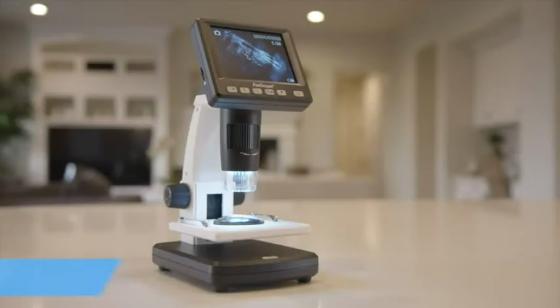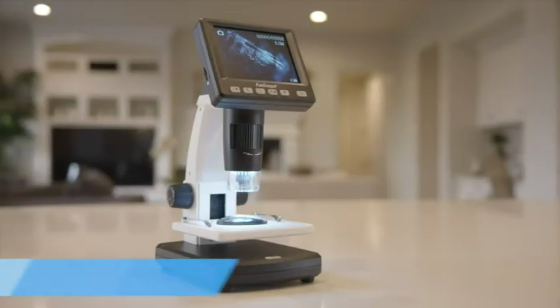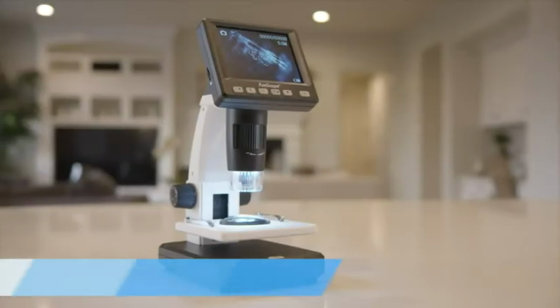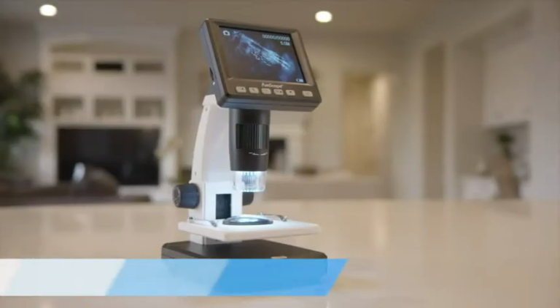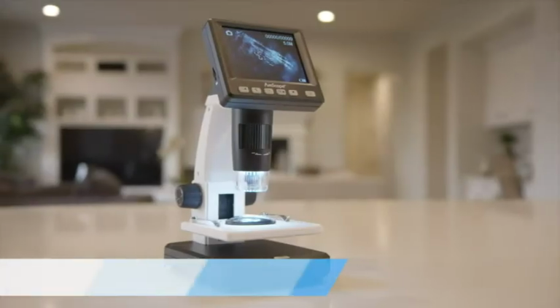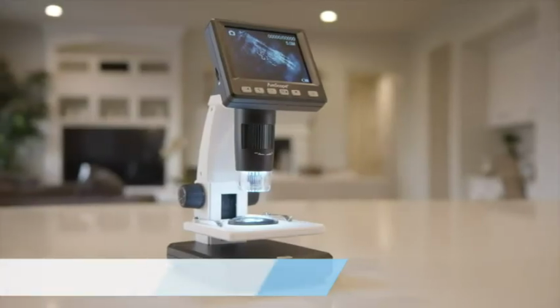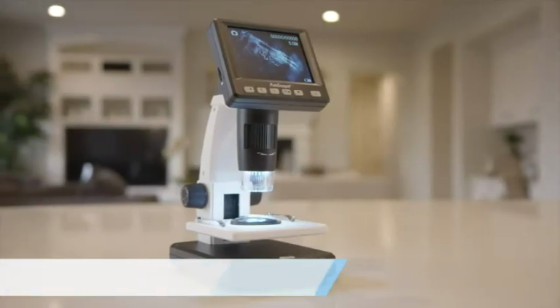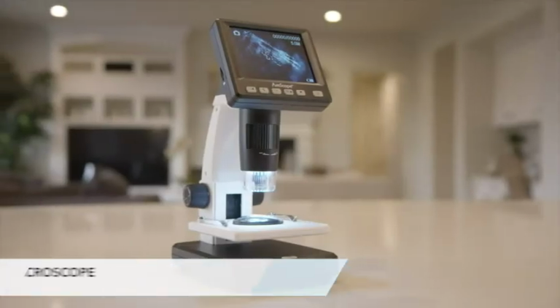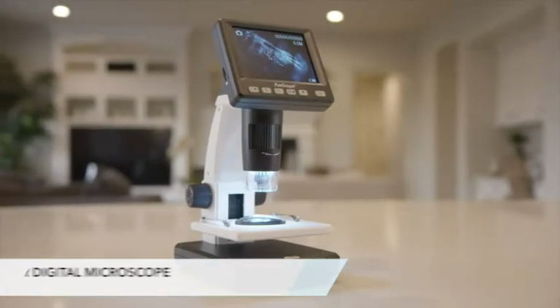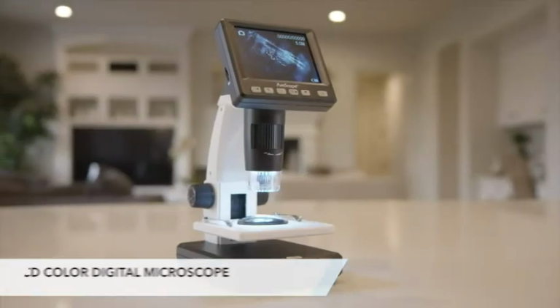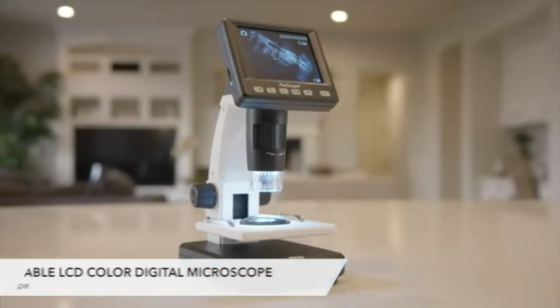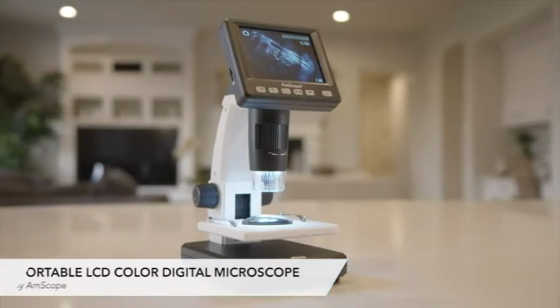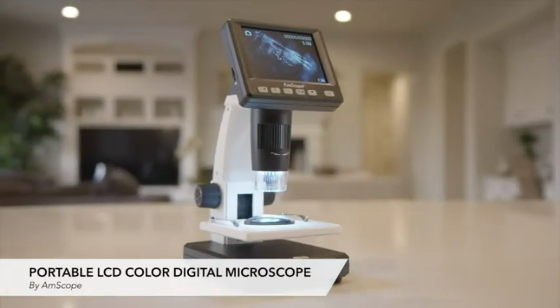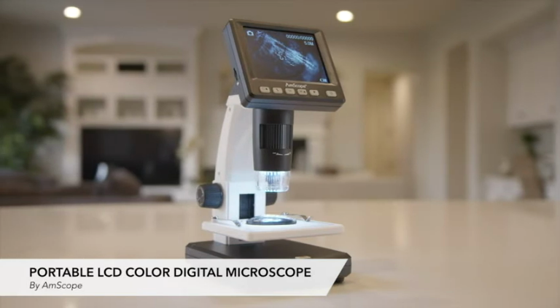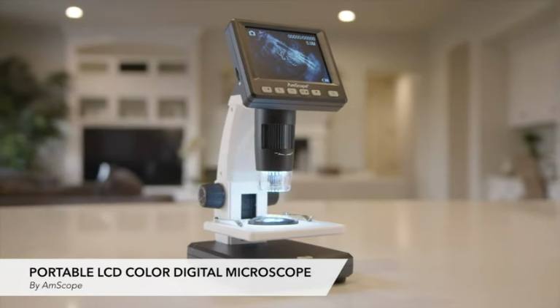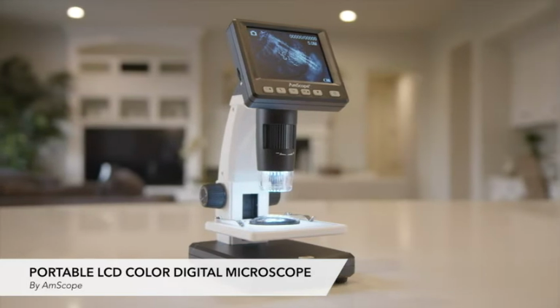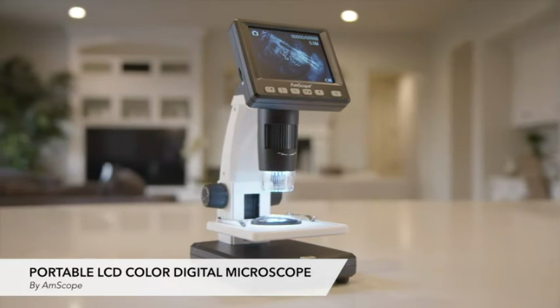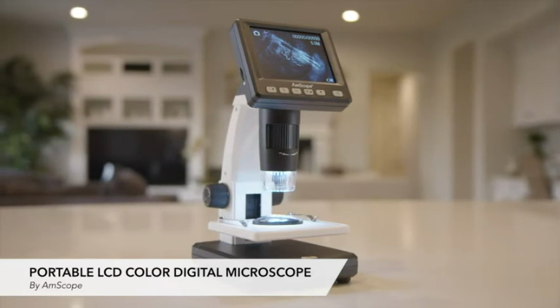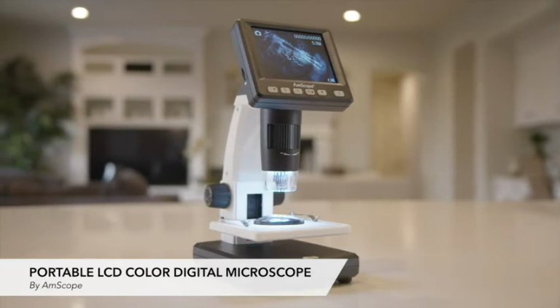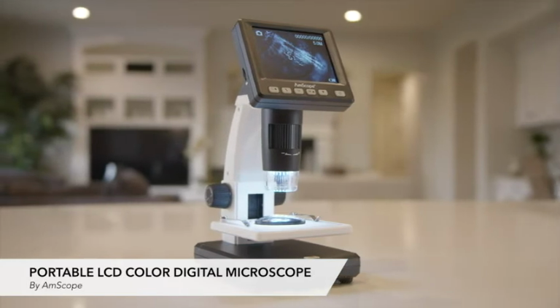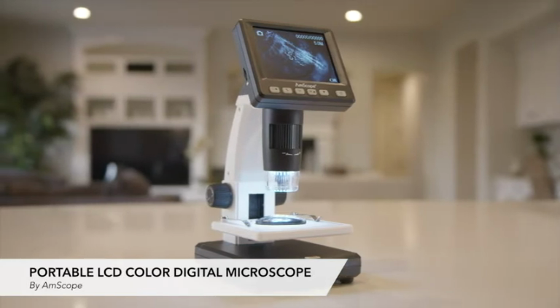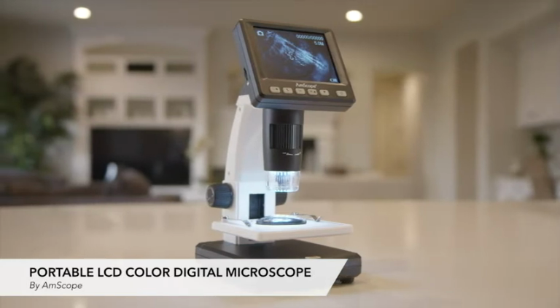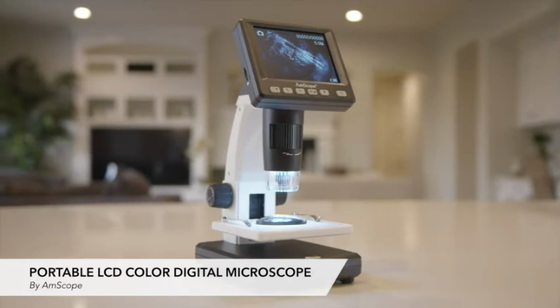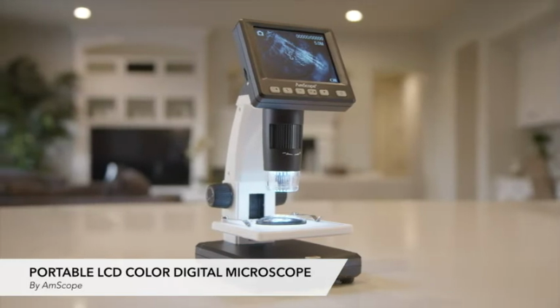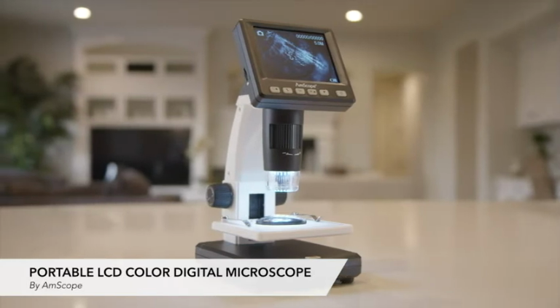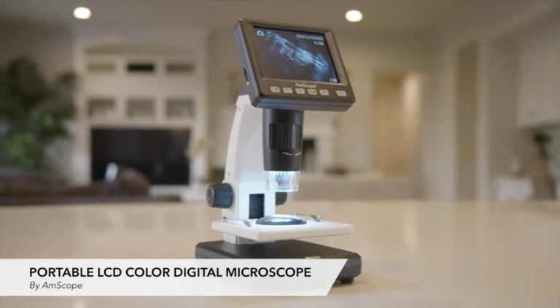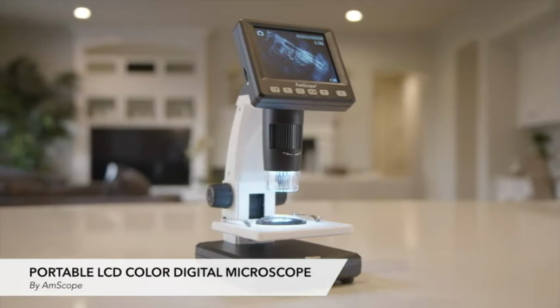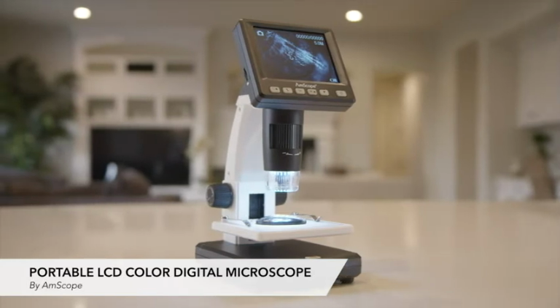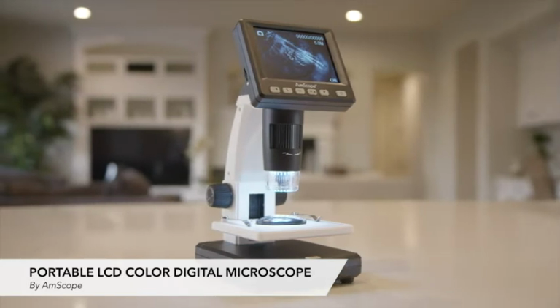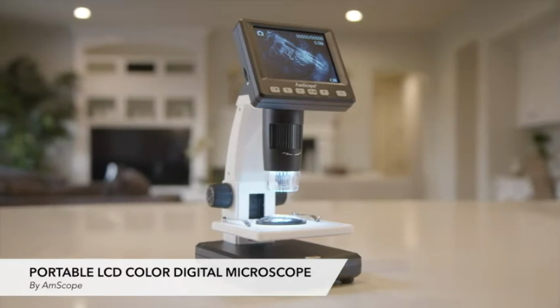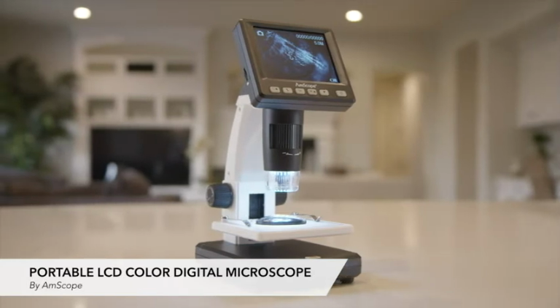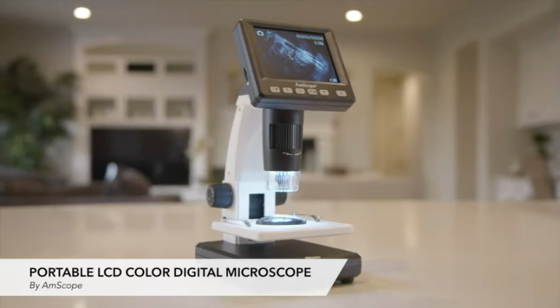Amscope's high-quality digital microscope is the exclusive all-in-one kit that helps children explore, learn, and grow.